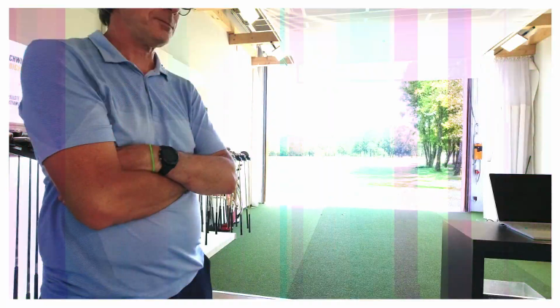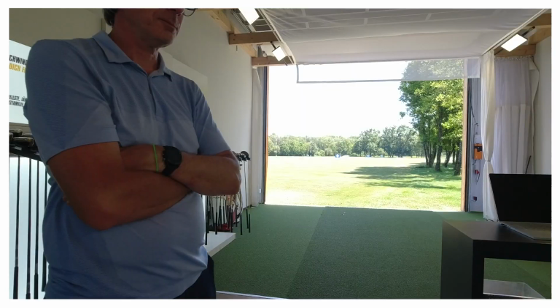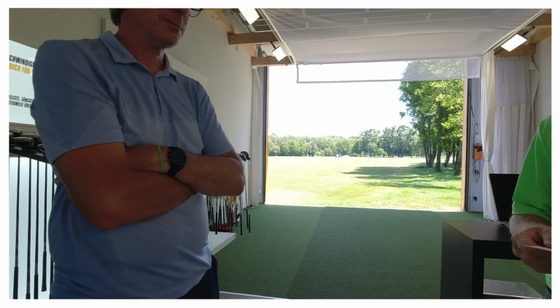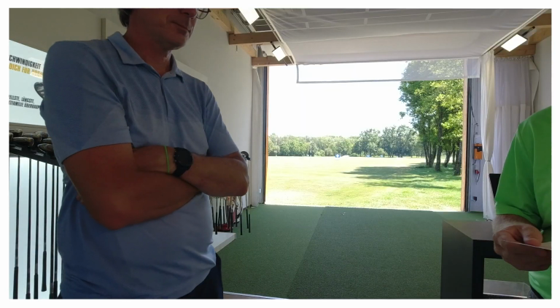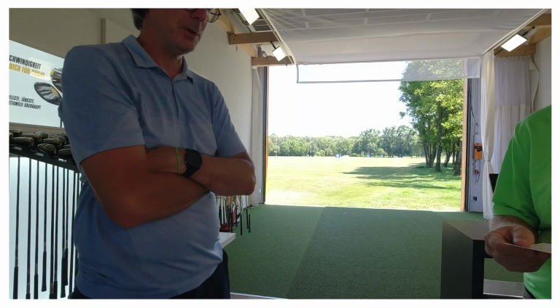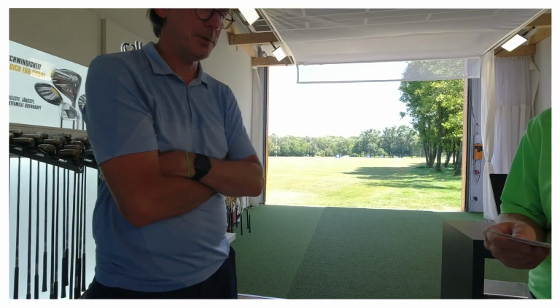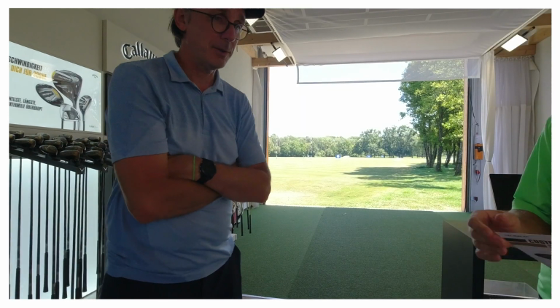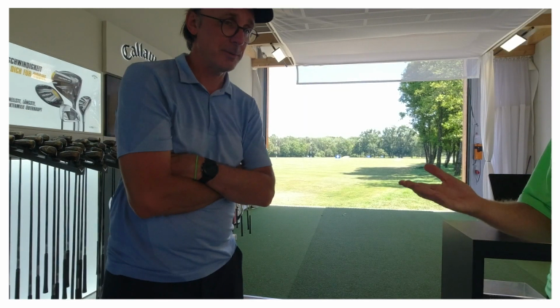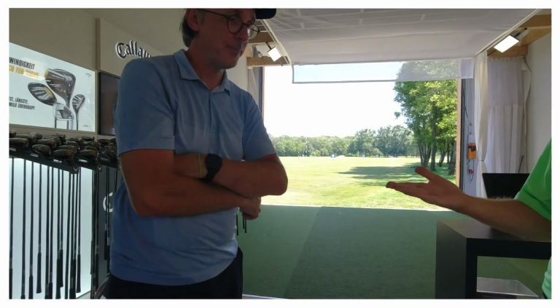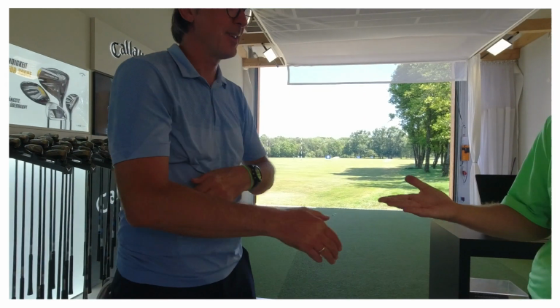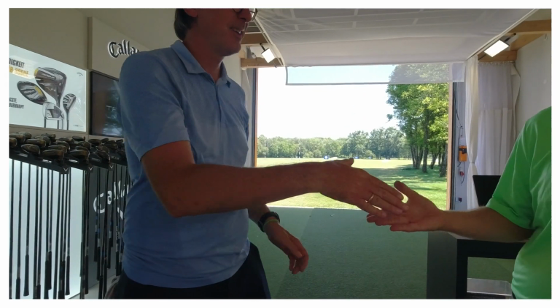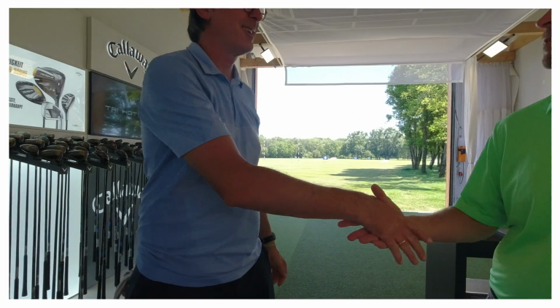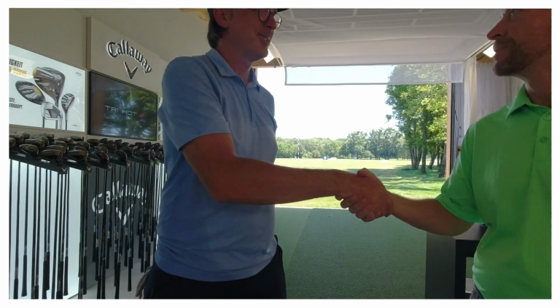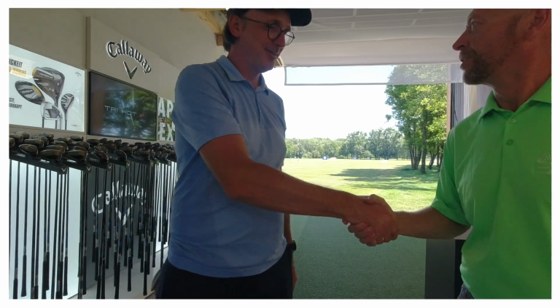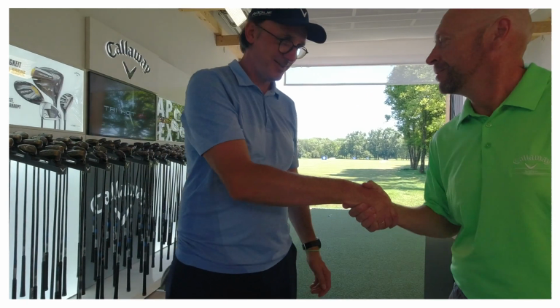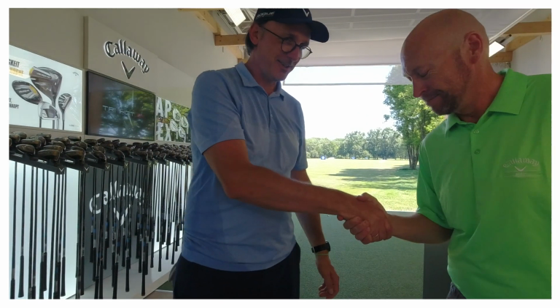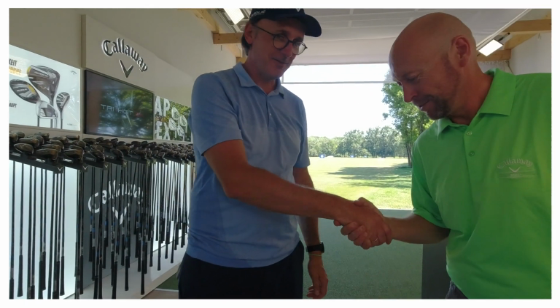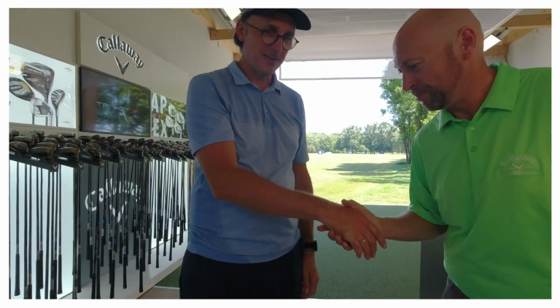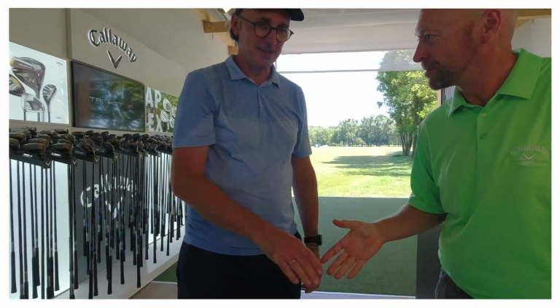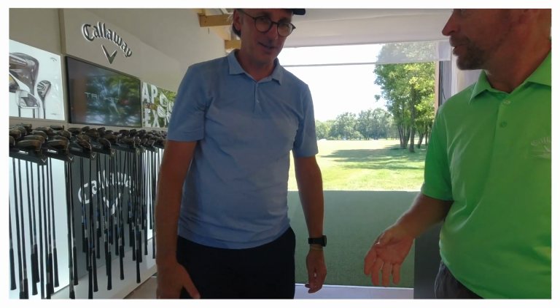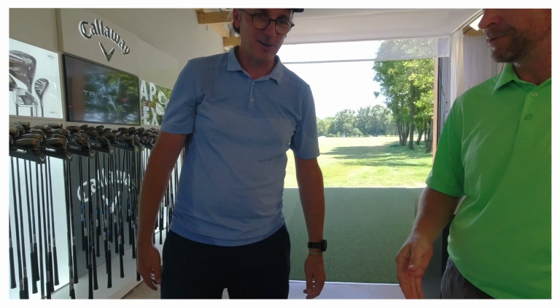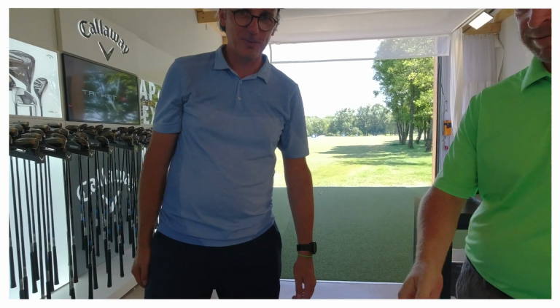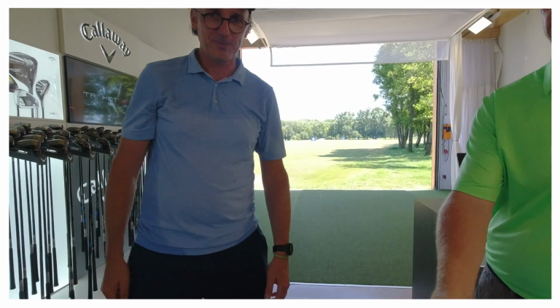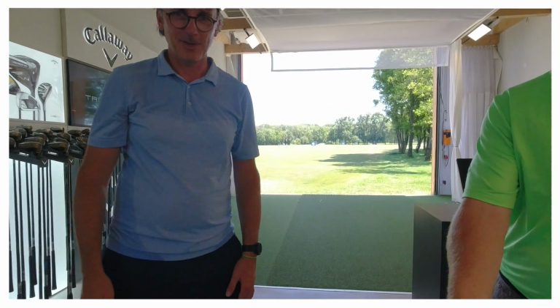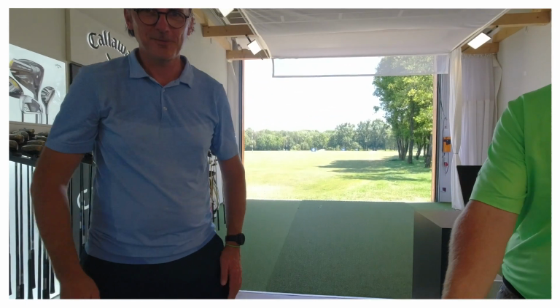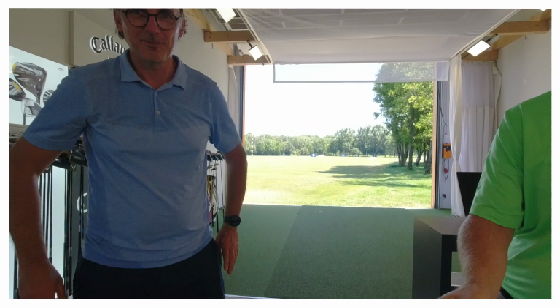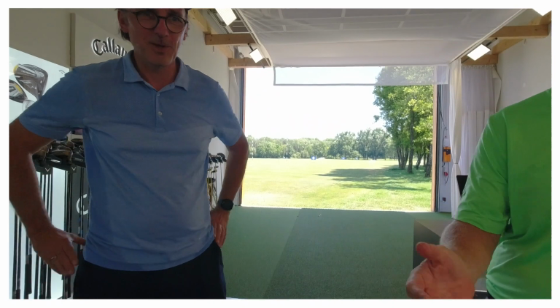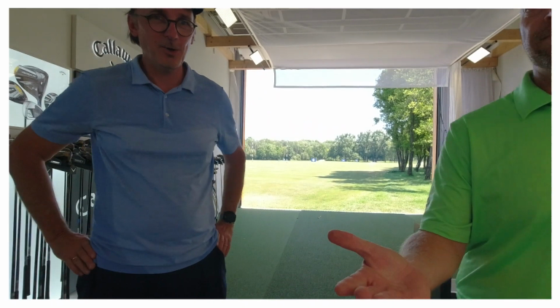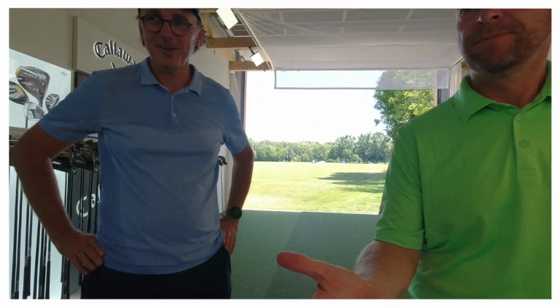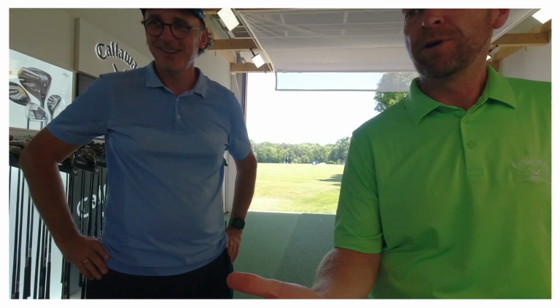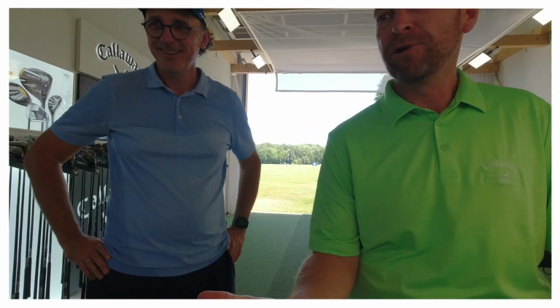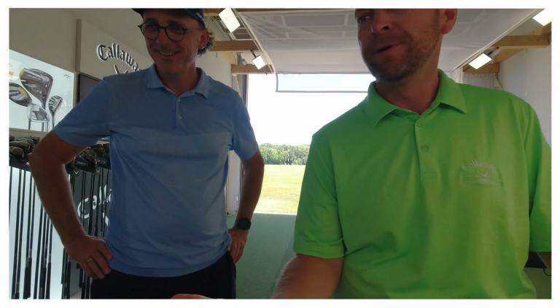Okay, Gregor. Herzlichen Dank. Danke, hat Spaß gemacht.